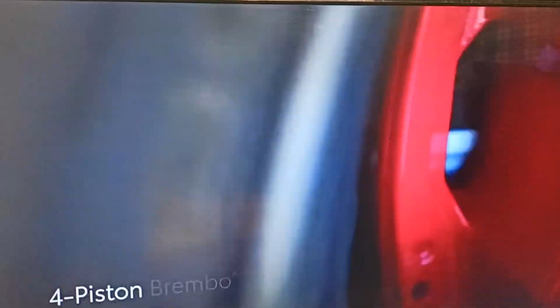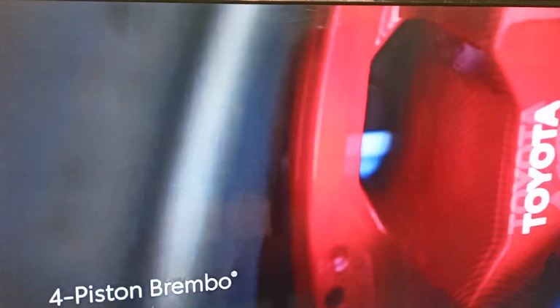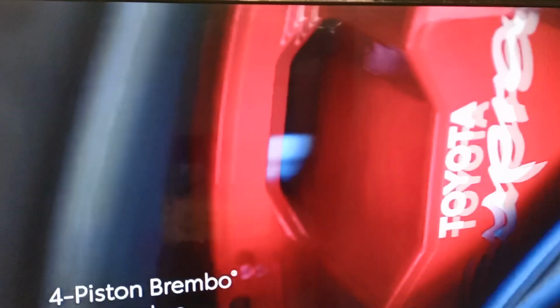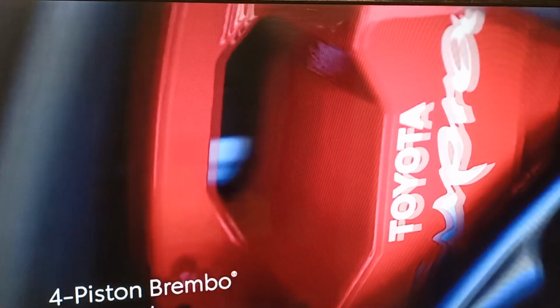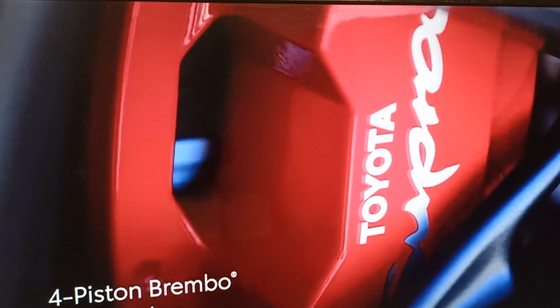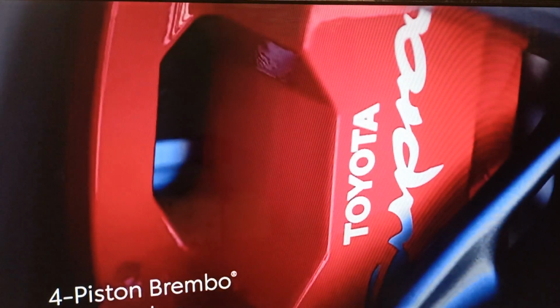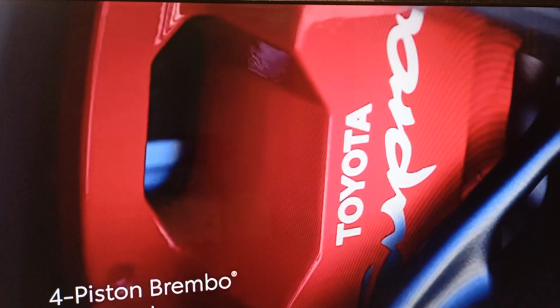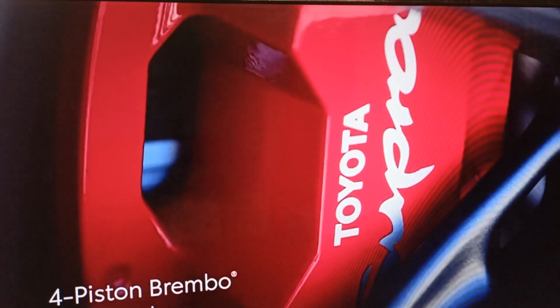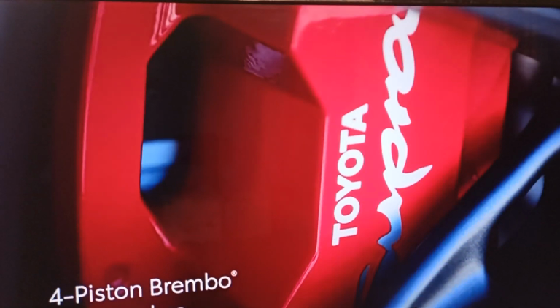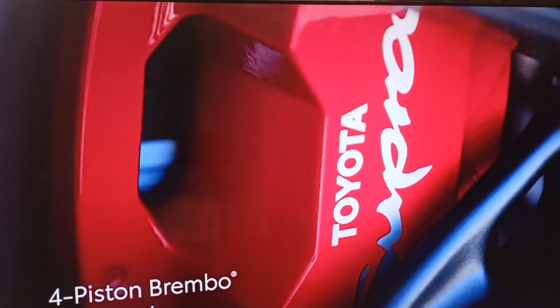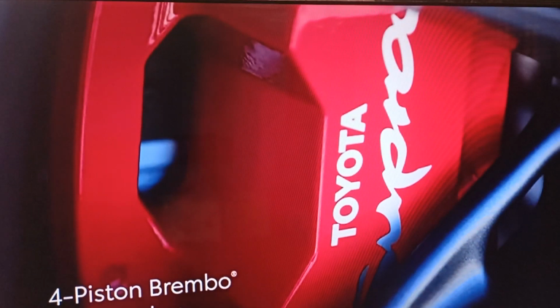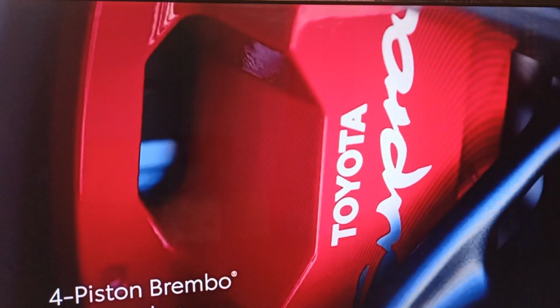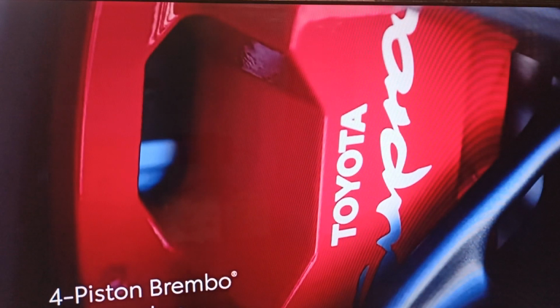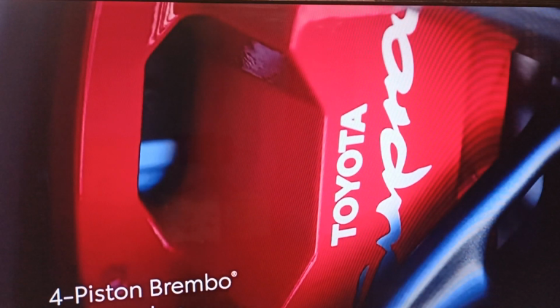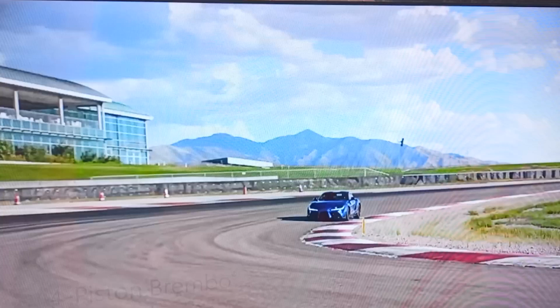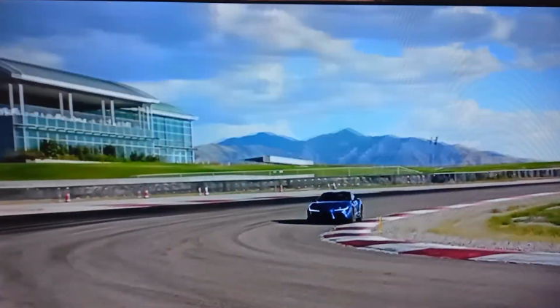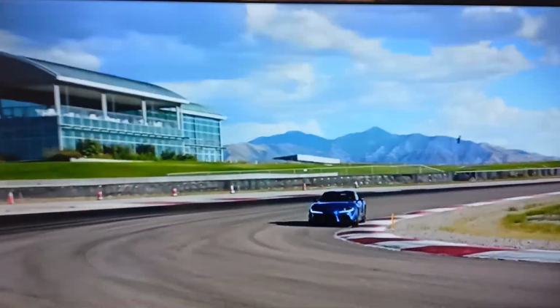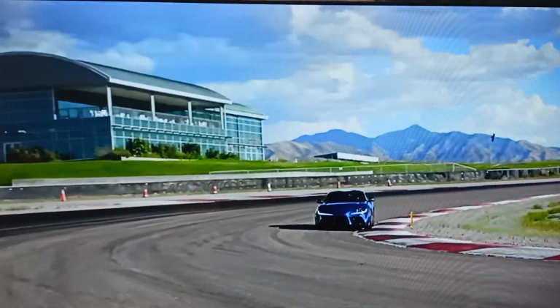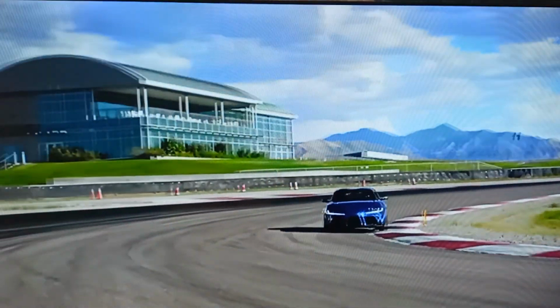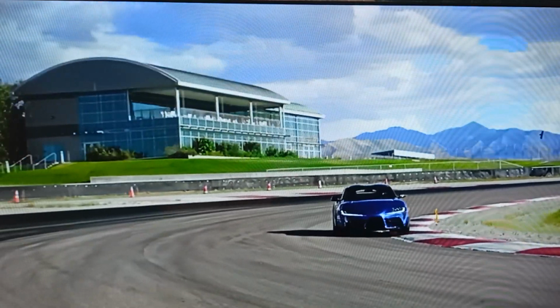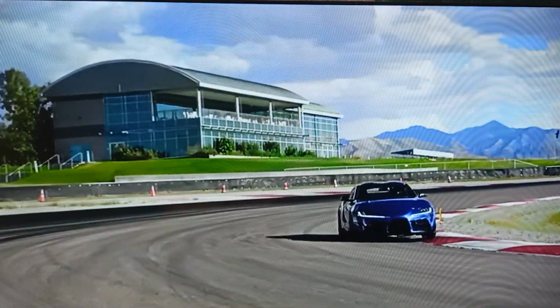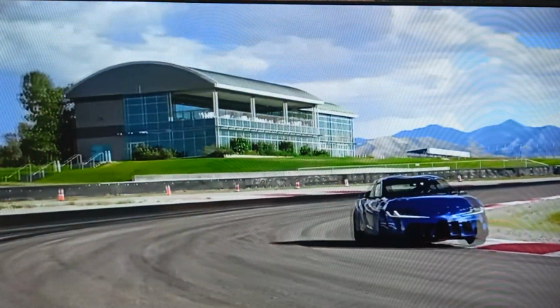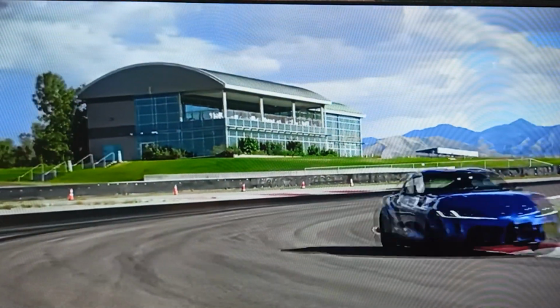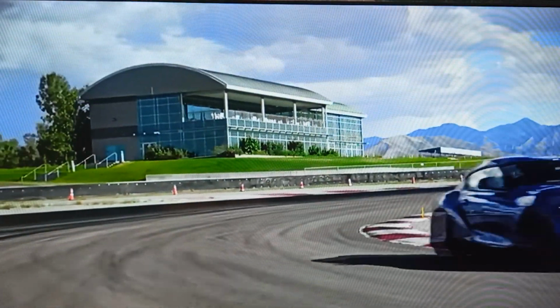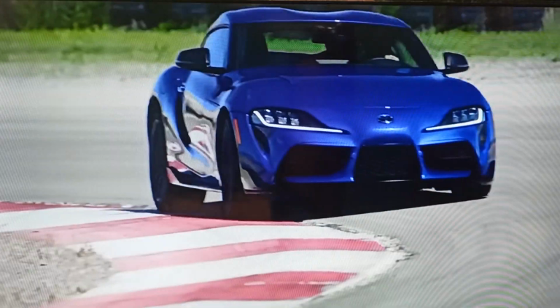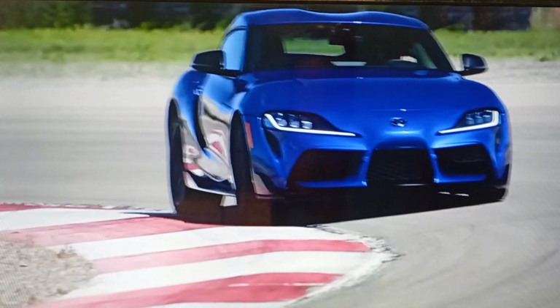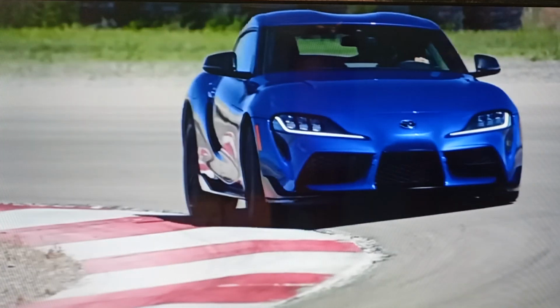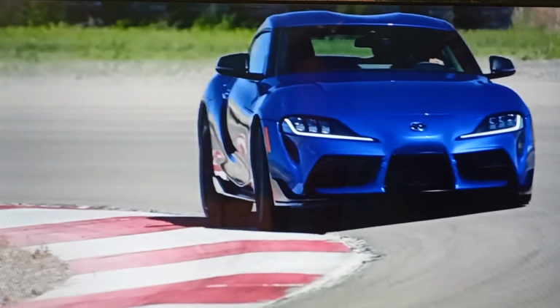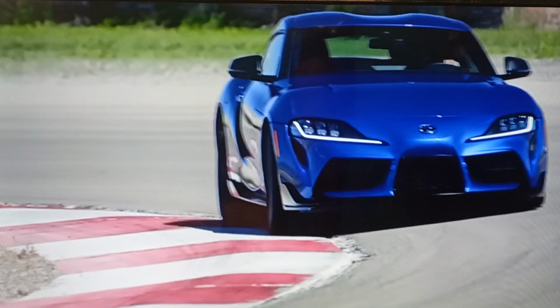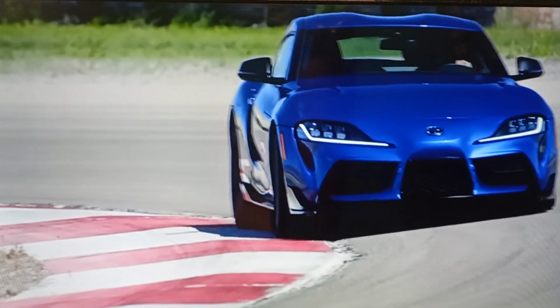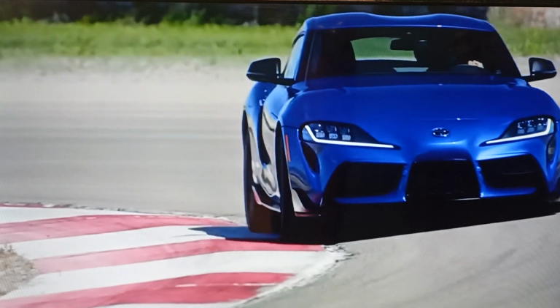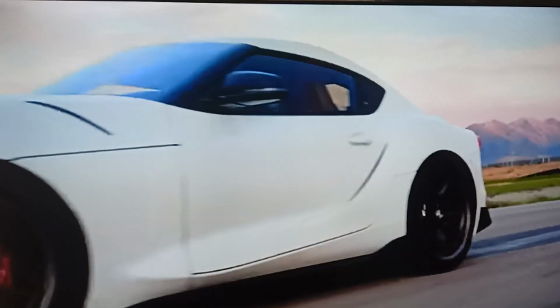Plus, available 4-piston Brembo front brakes help ensure there's plenty of stopping power when it's time to bring things to a halt.